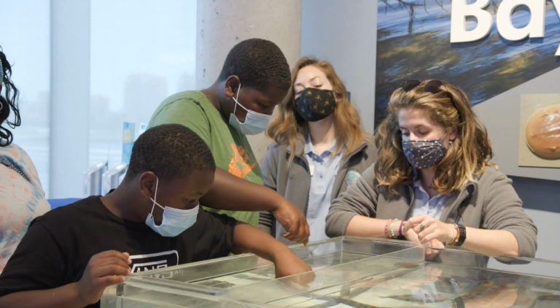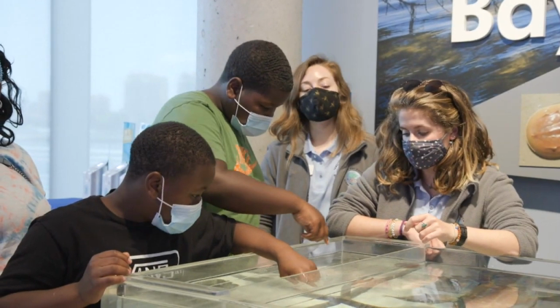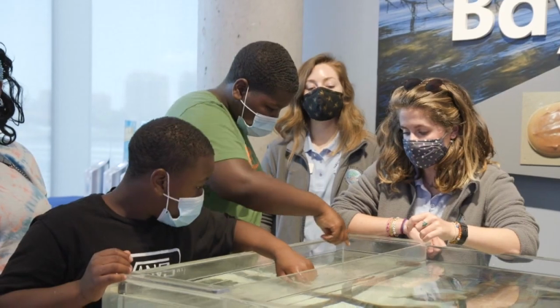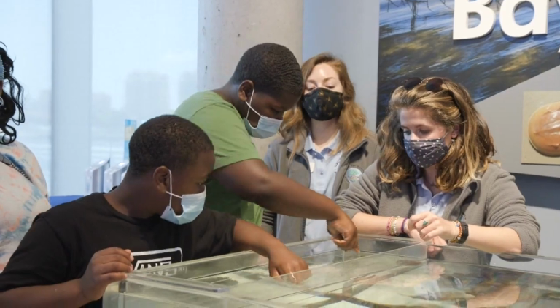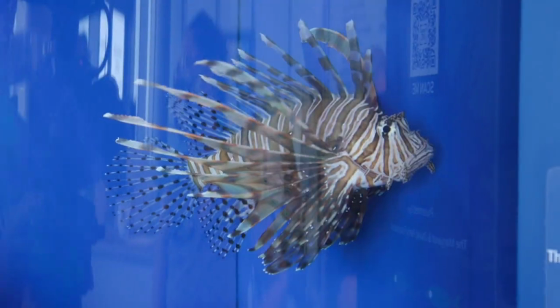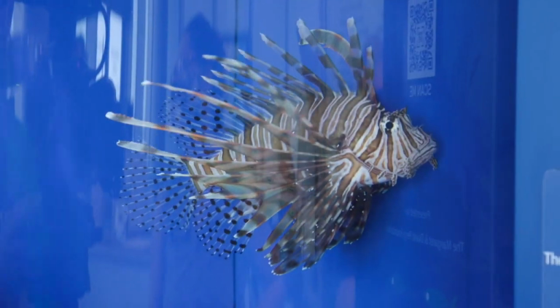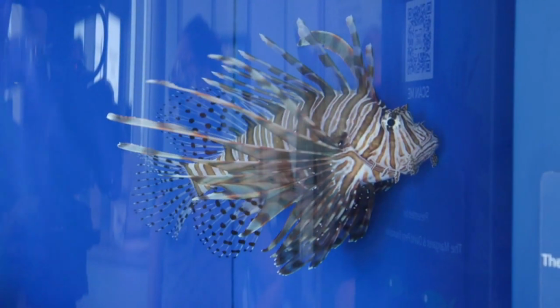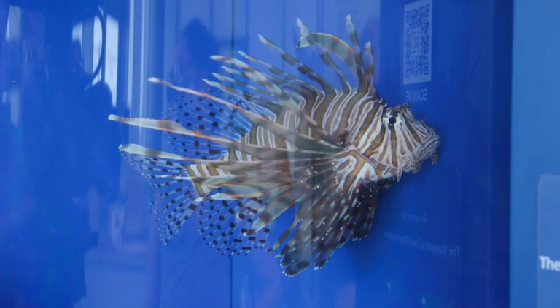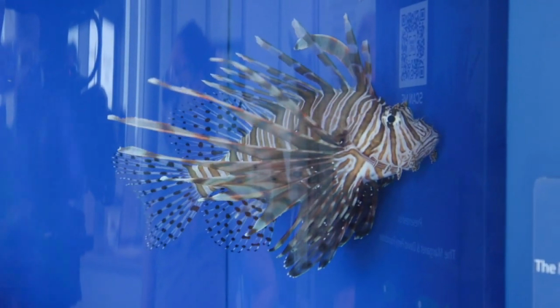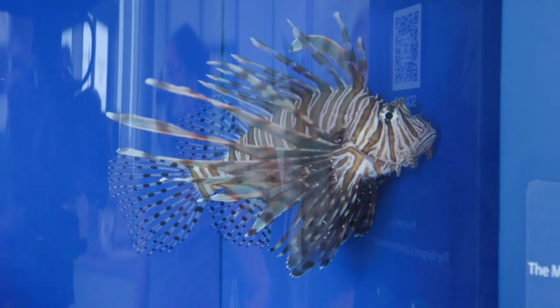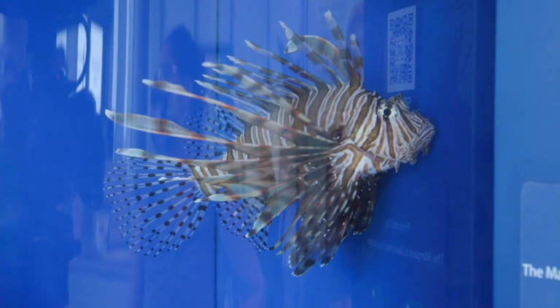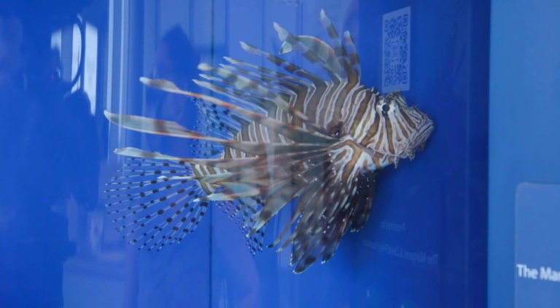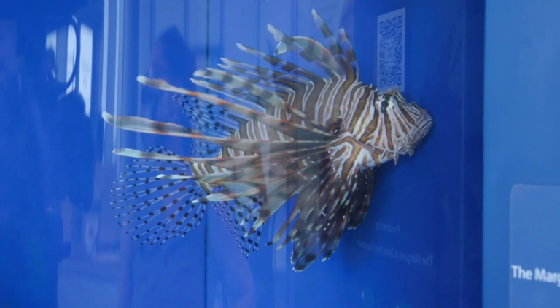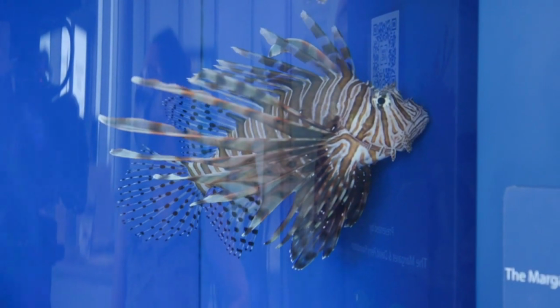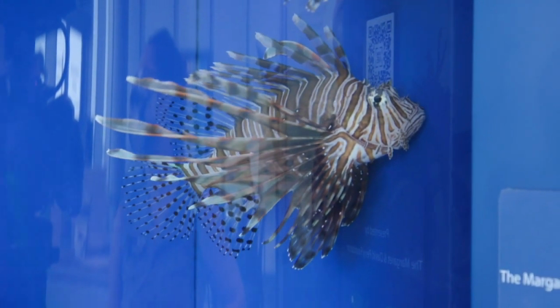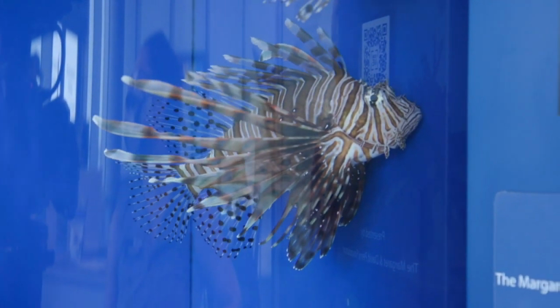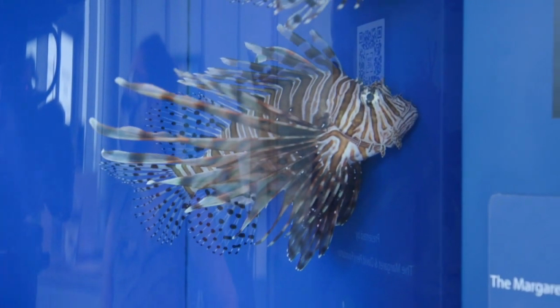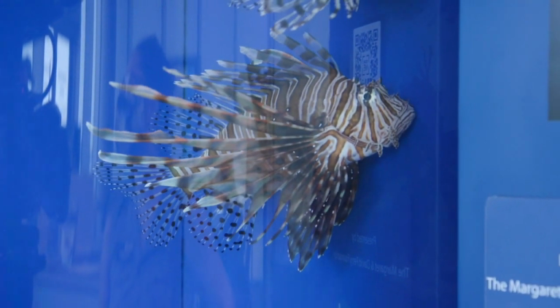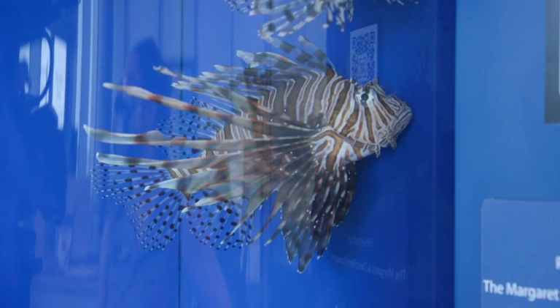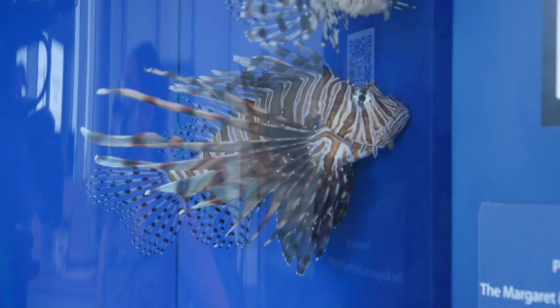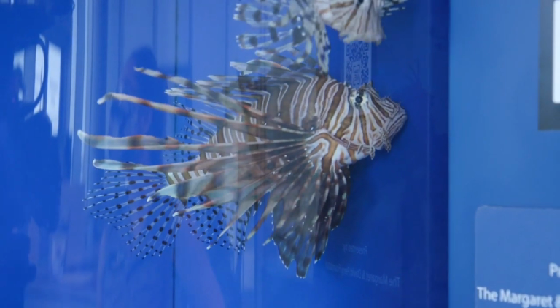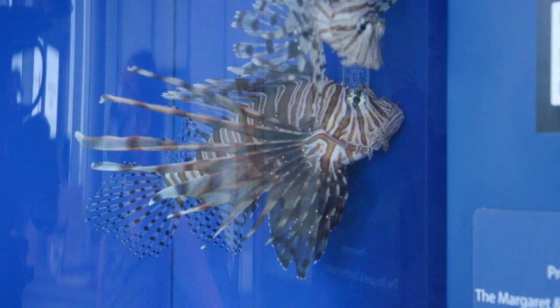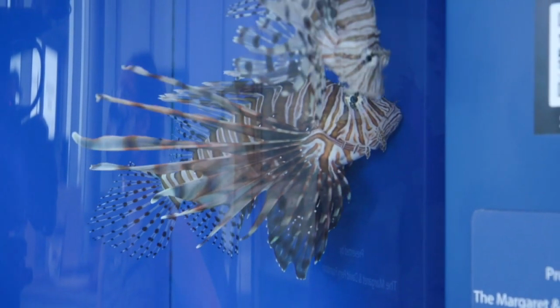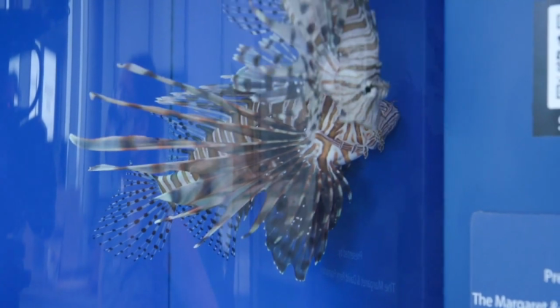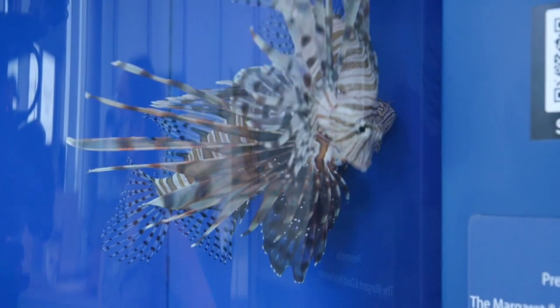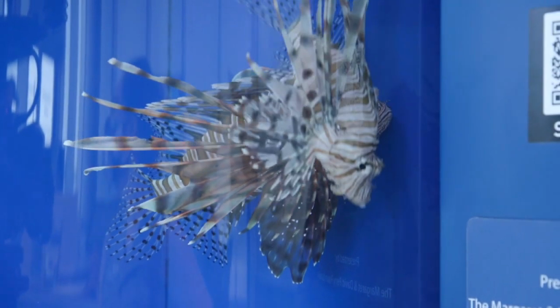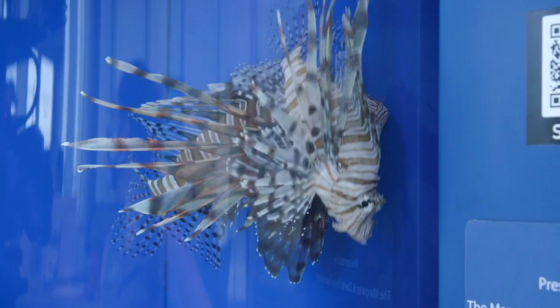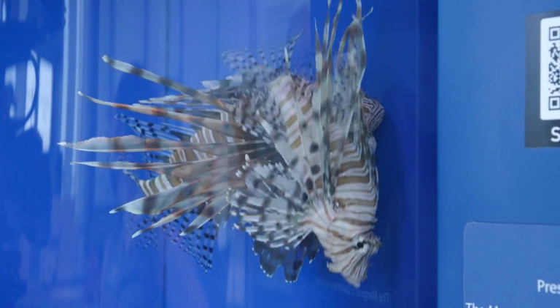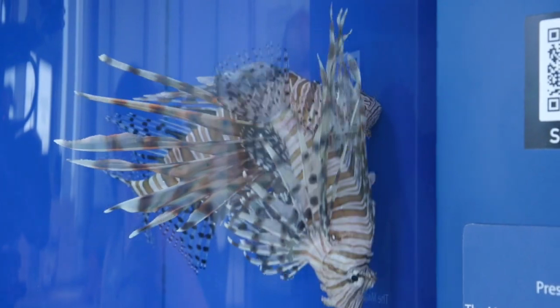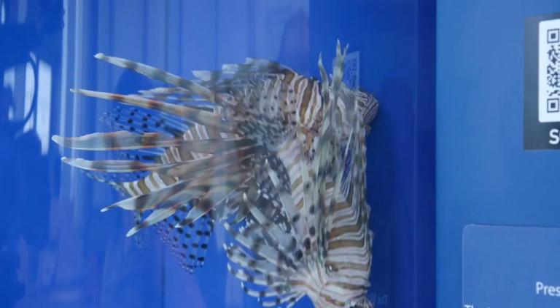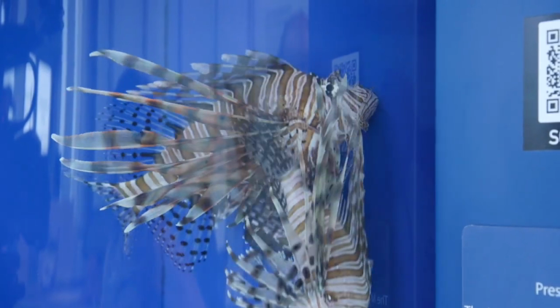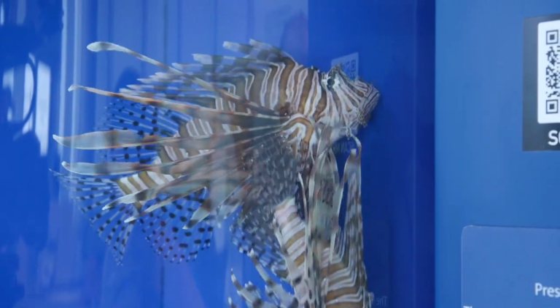People come in and do things like lionfish dissection. And it sounds really gross, but it's really popular. We sell out almost every weekend.